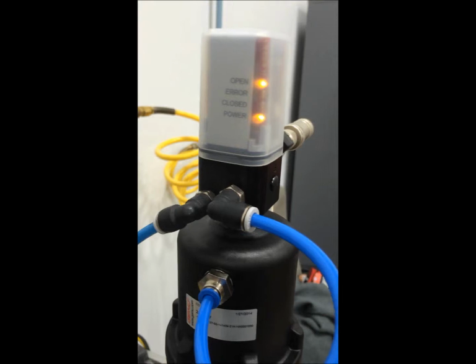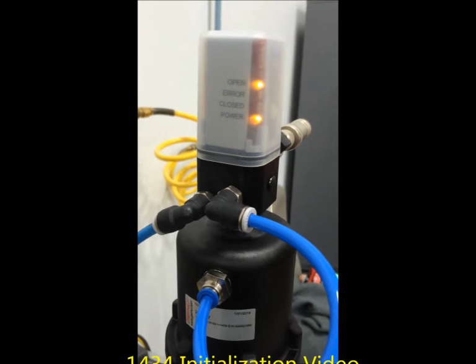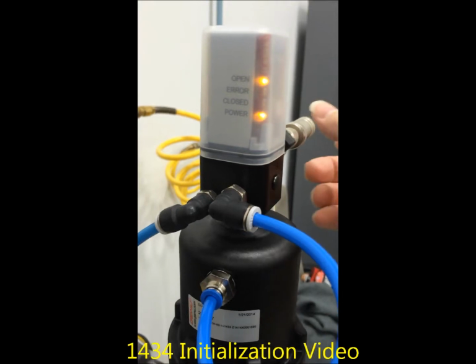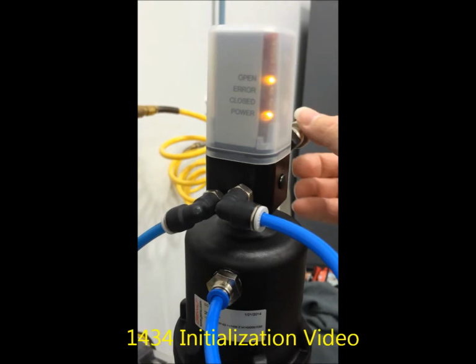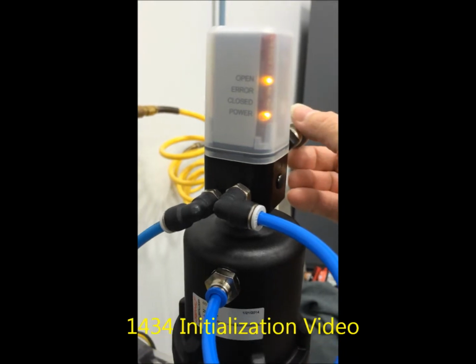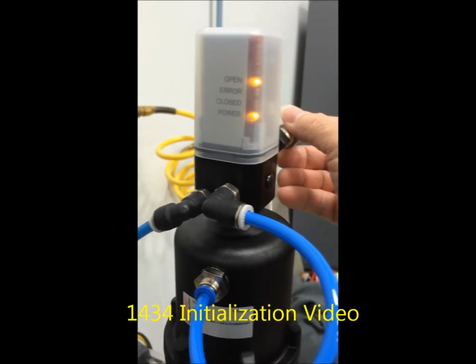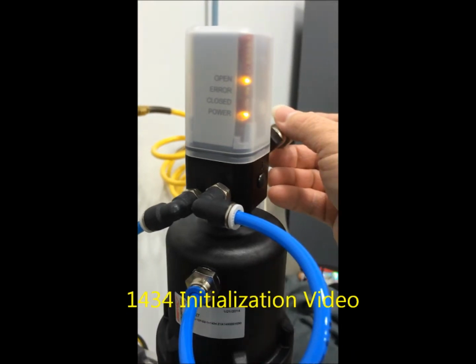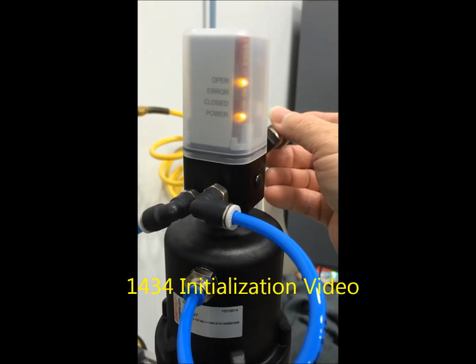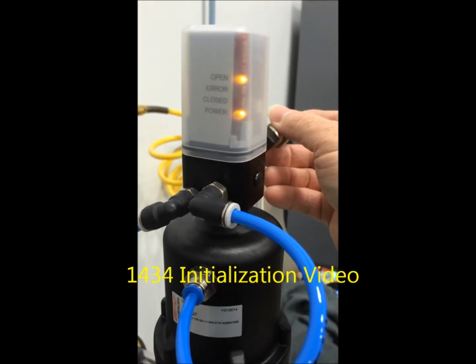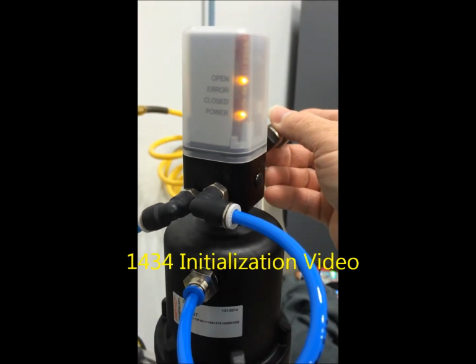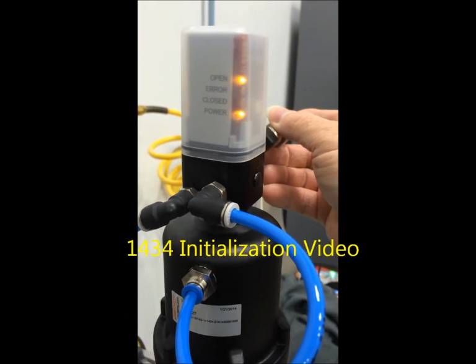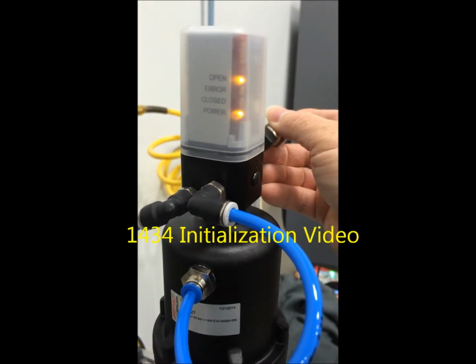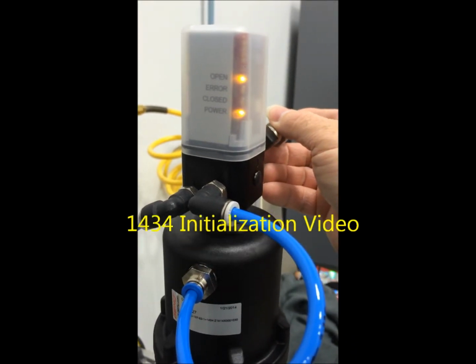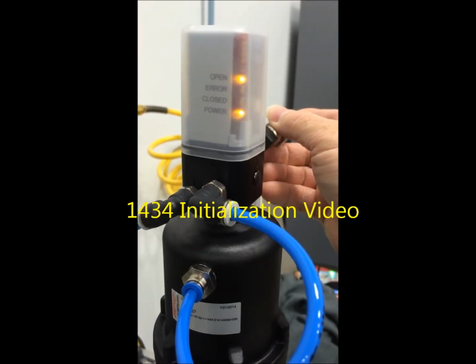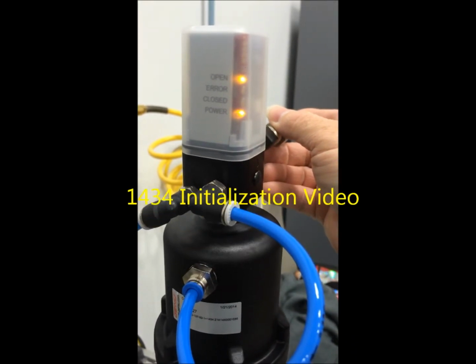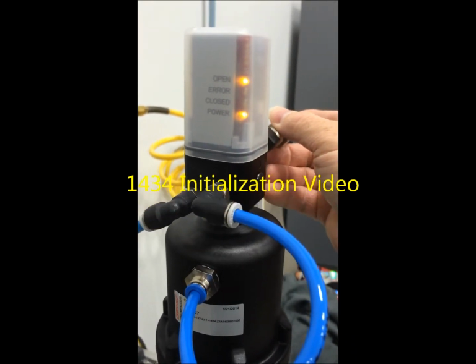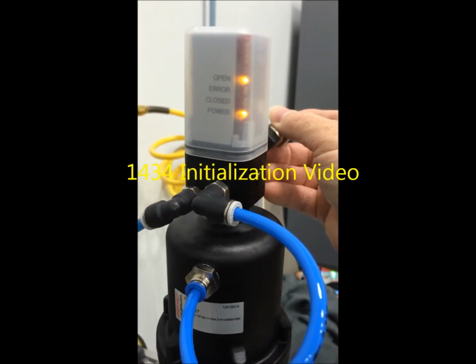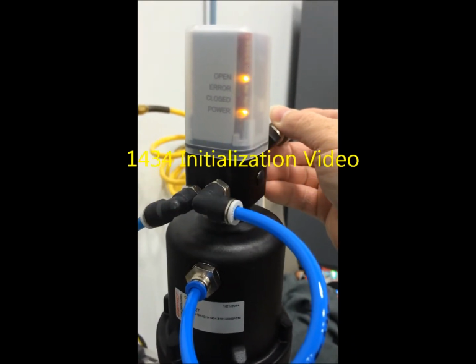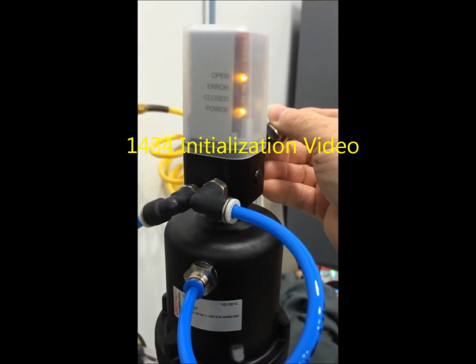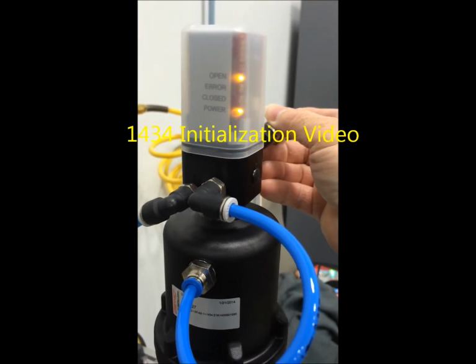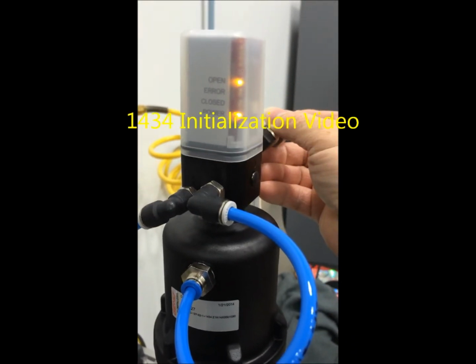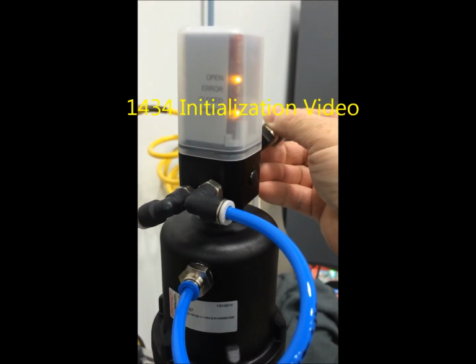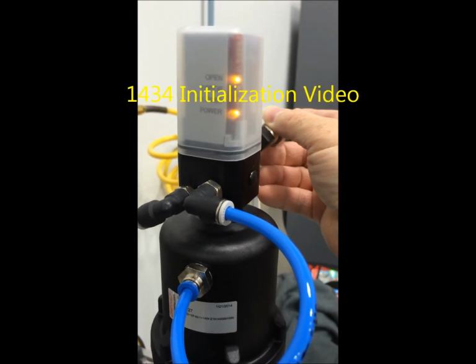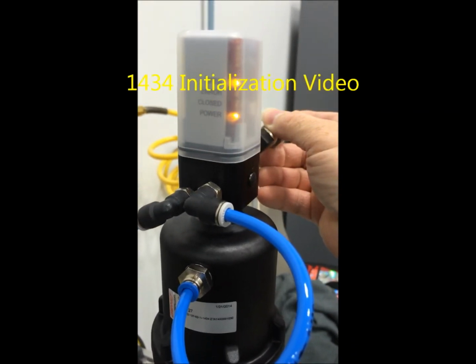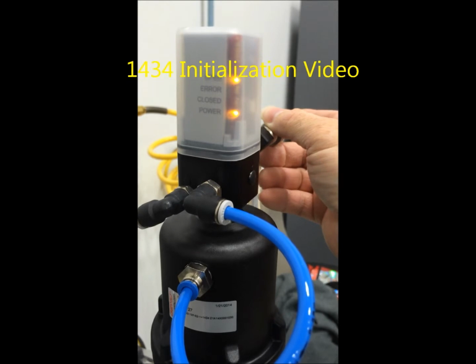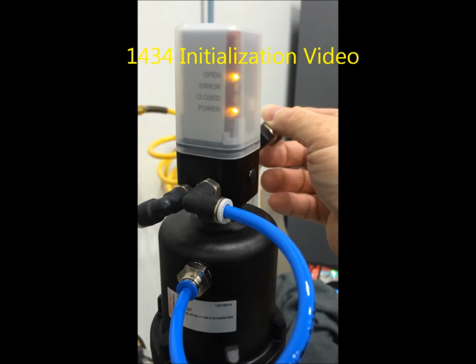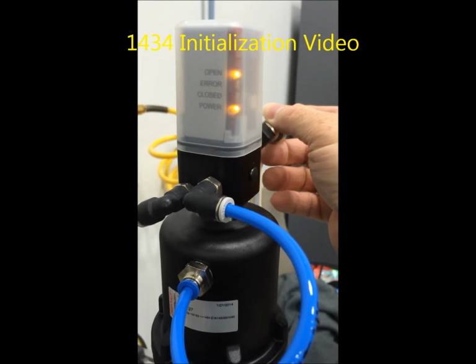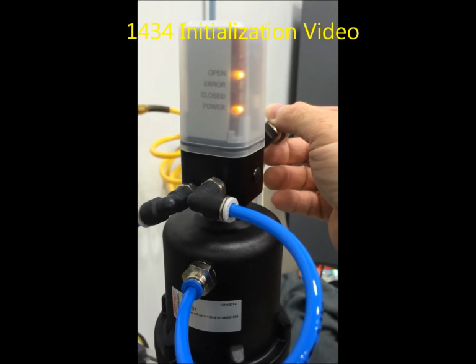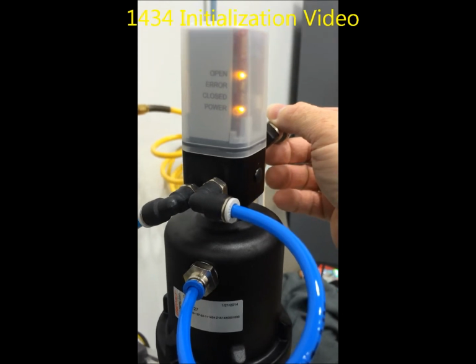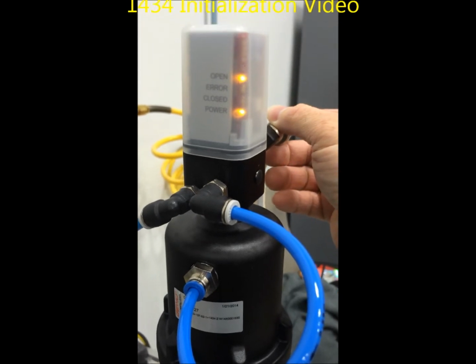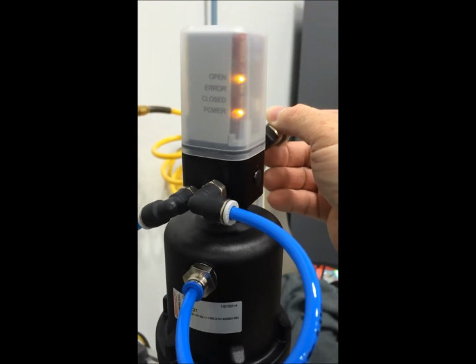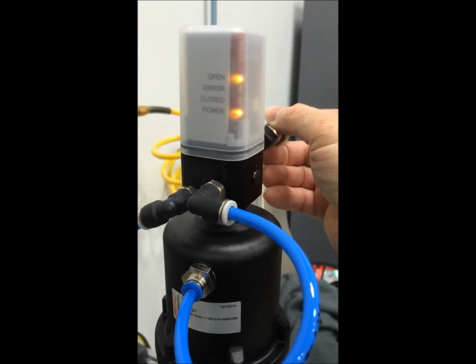This is a video of a 1434 going through initialization with a set value input of 20 milliamps.